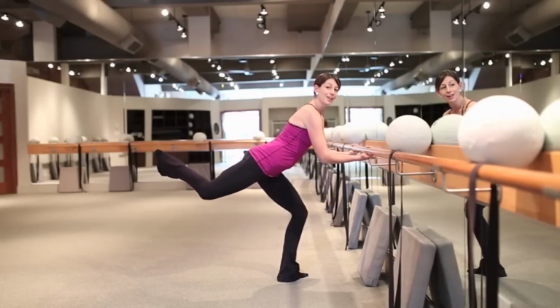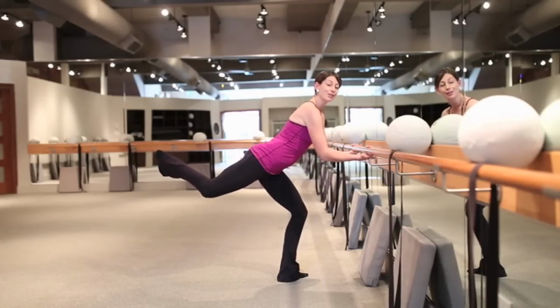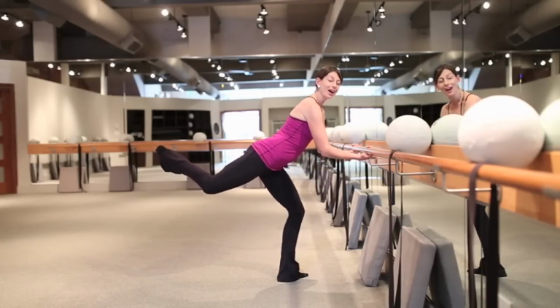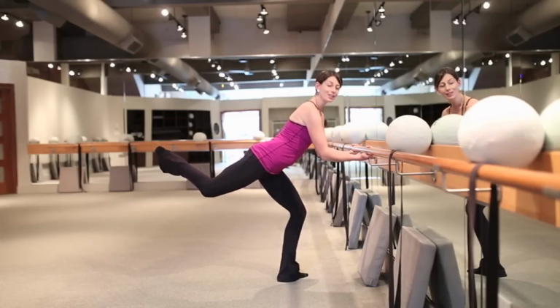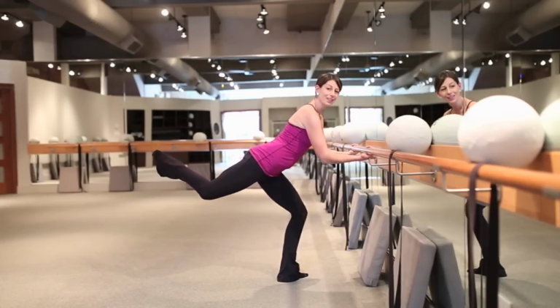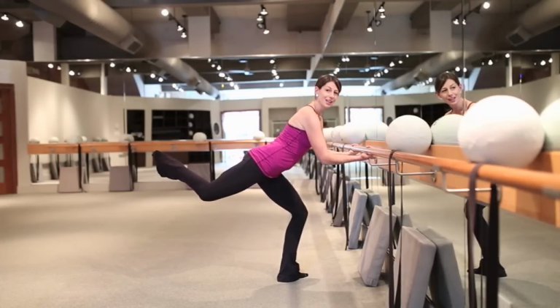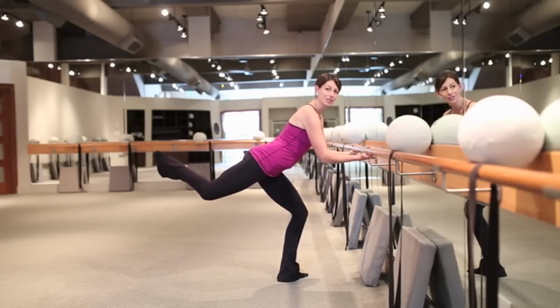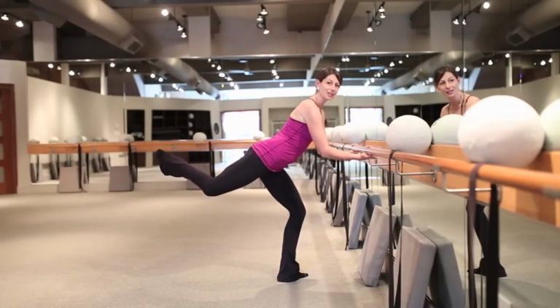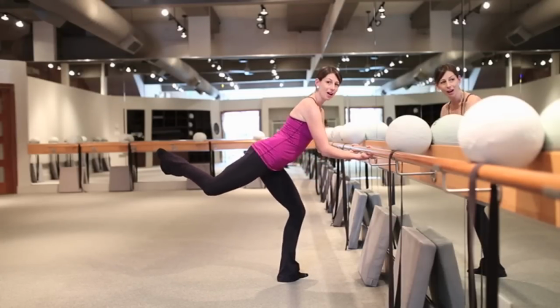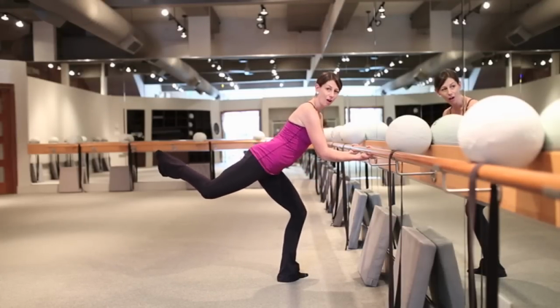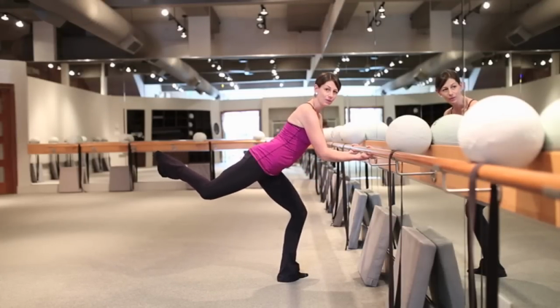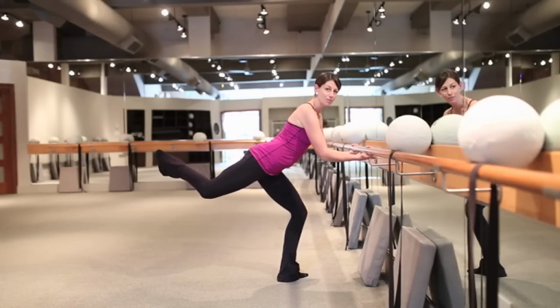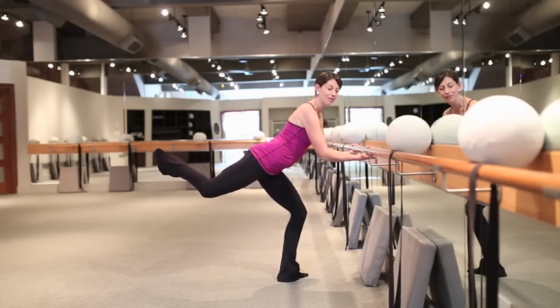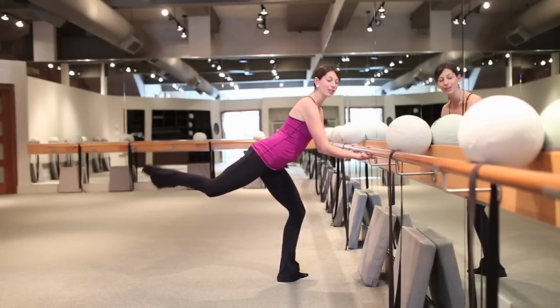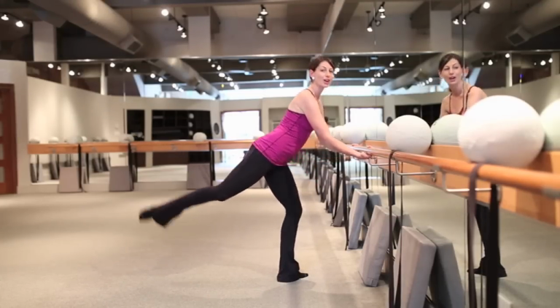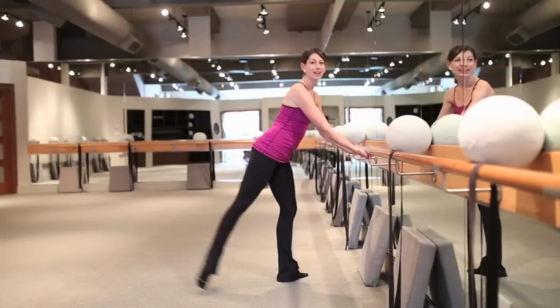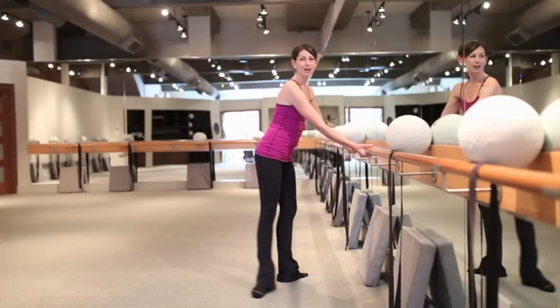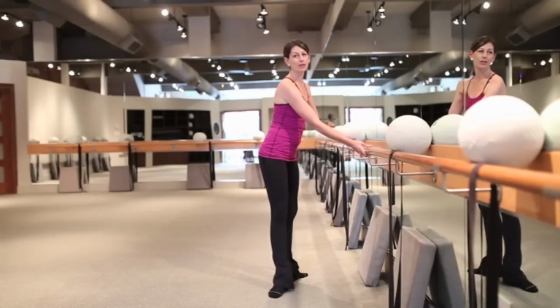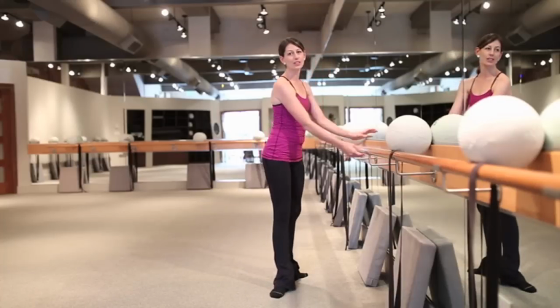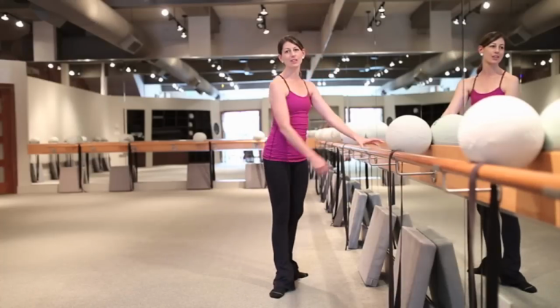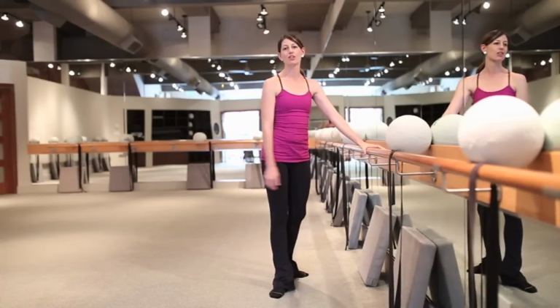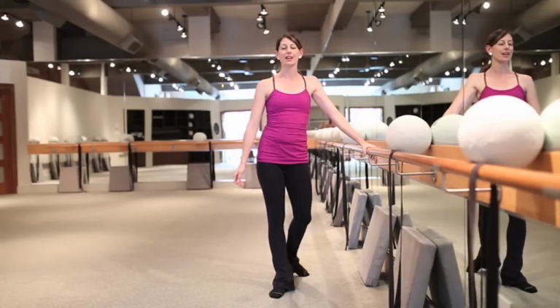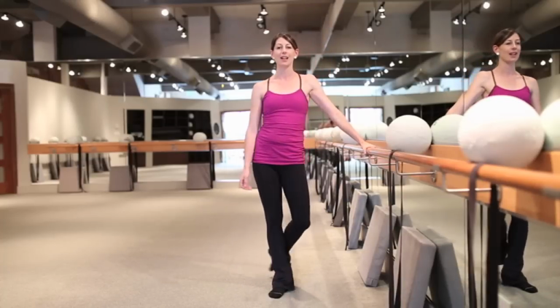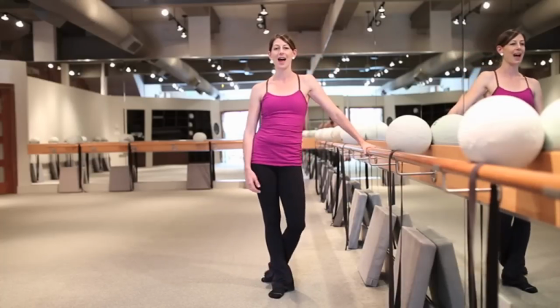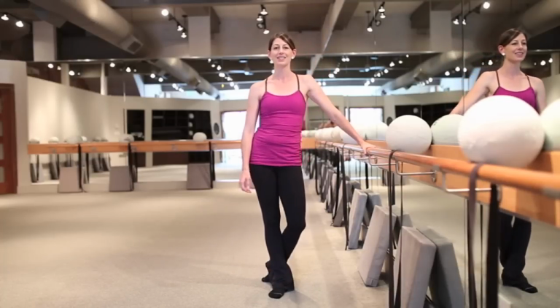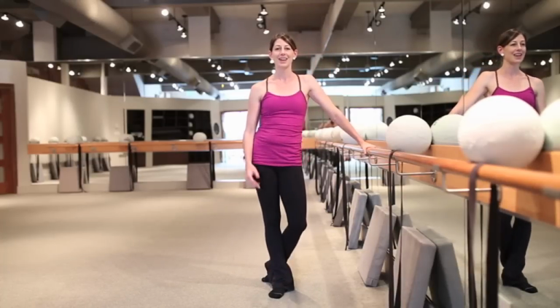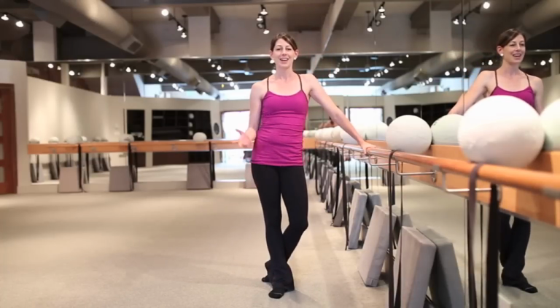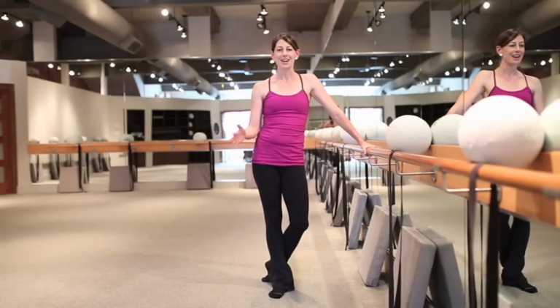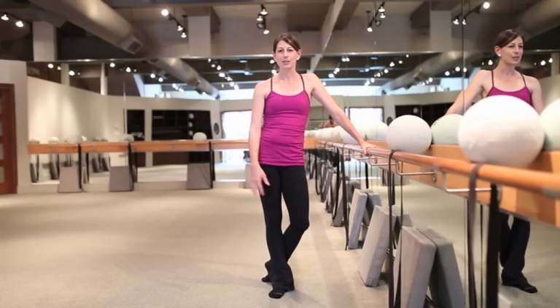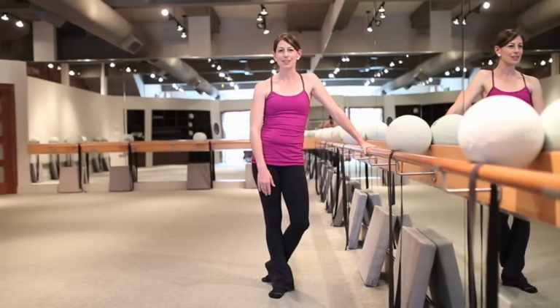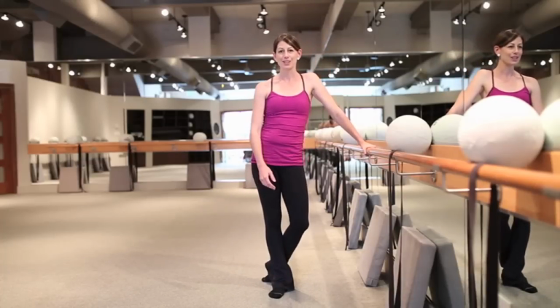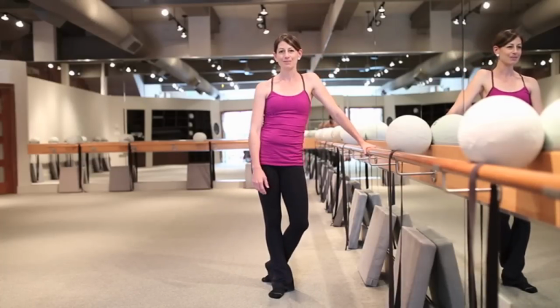So go ahead and try this exercise at home. You may have already tried it here with Kristen or Joanne in class and I hope to see you soon.